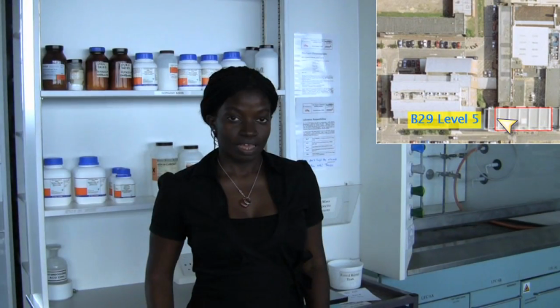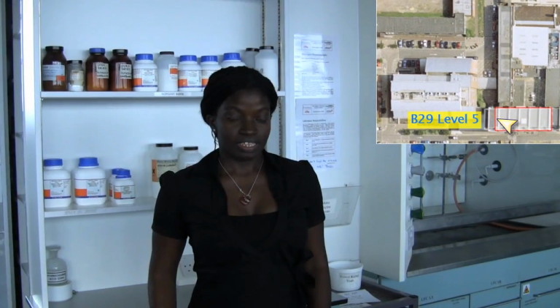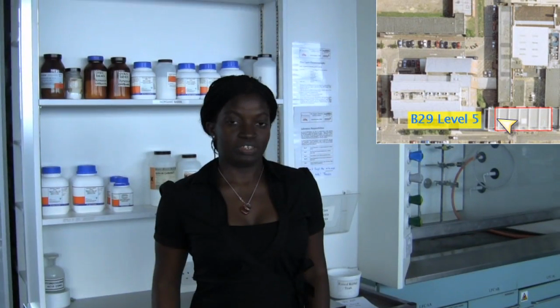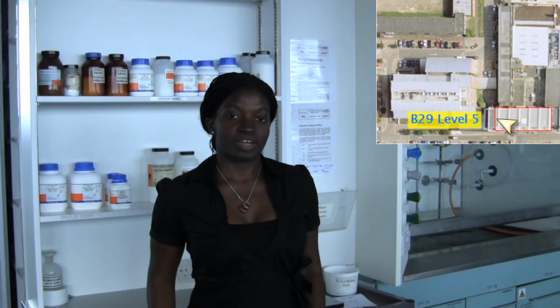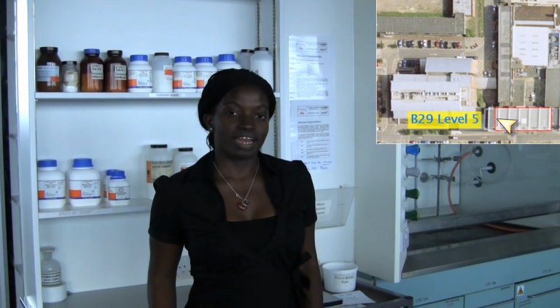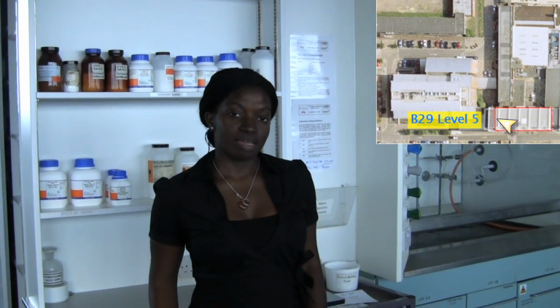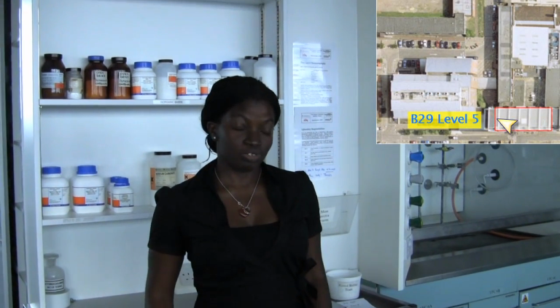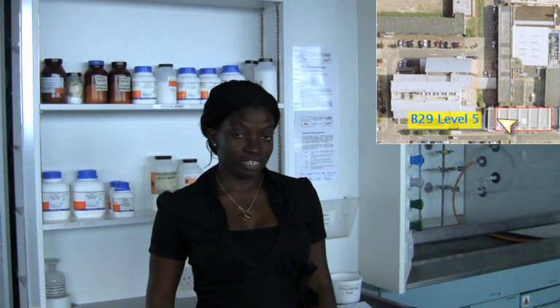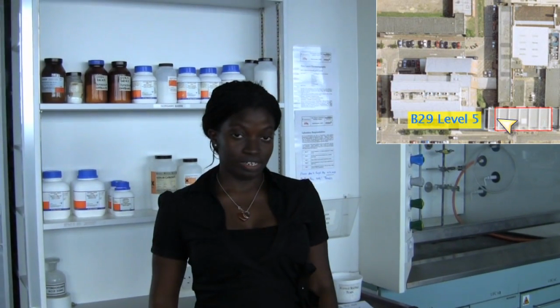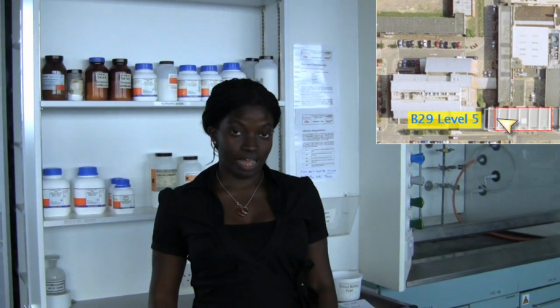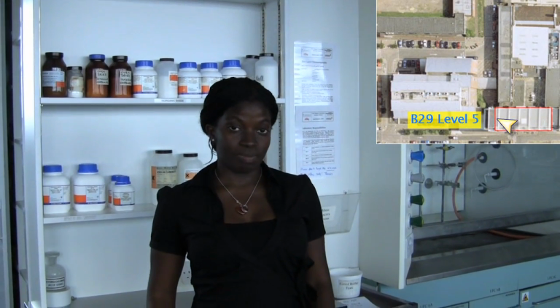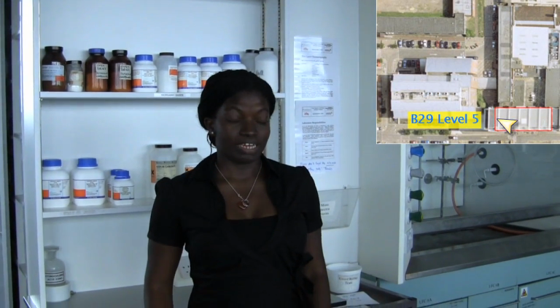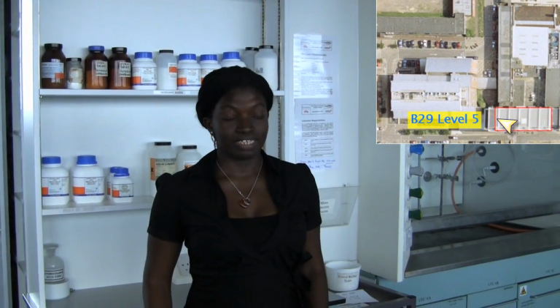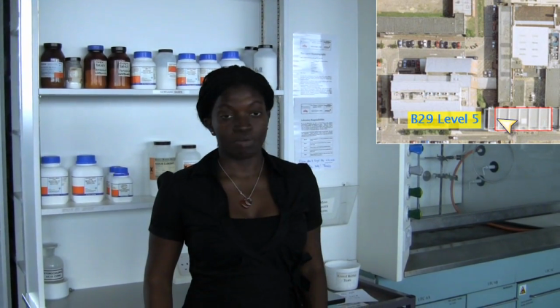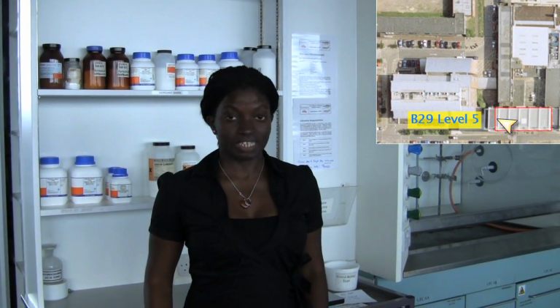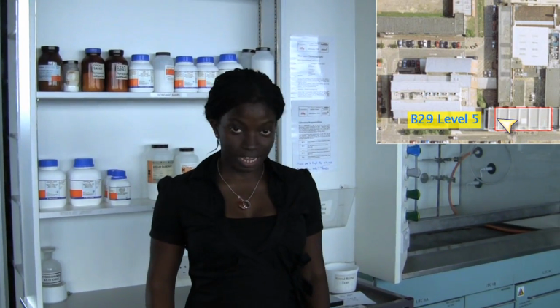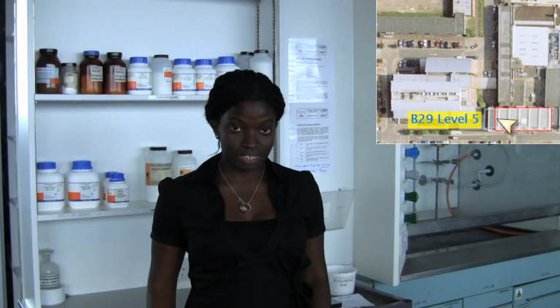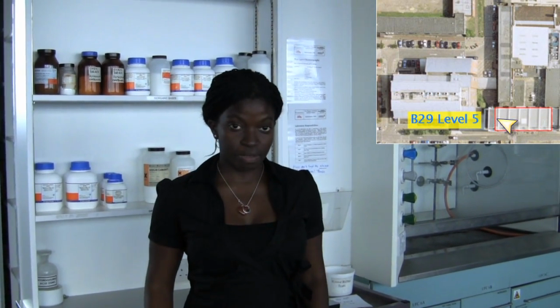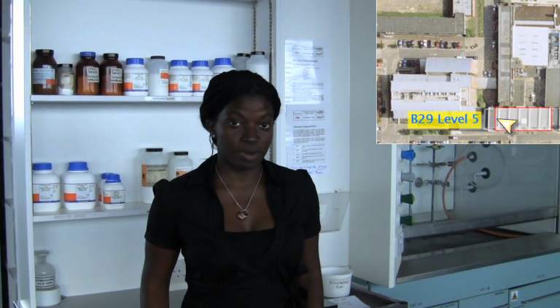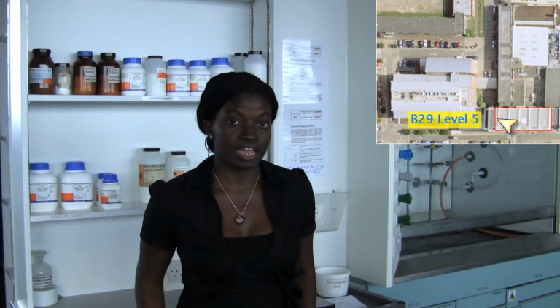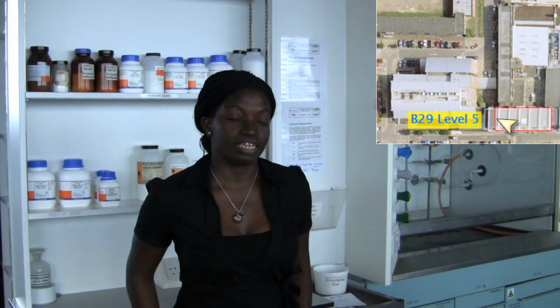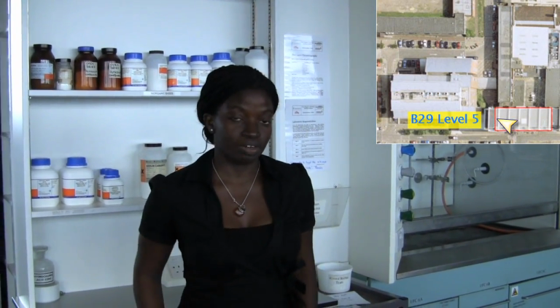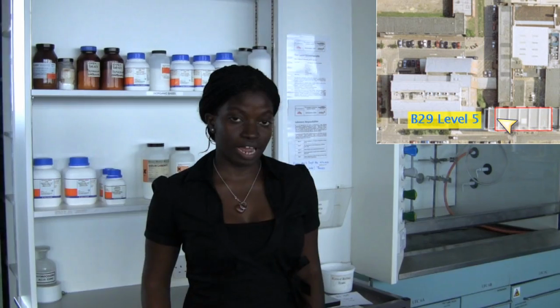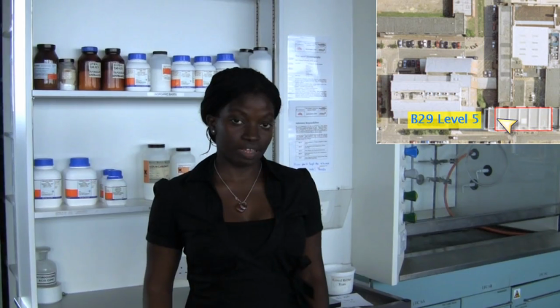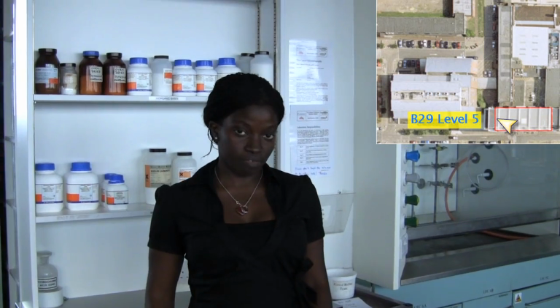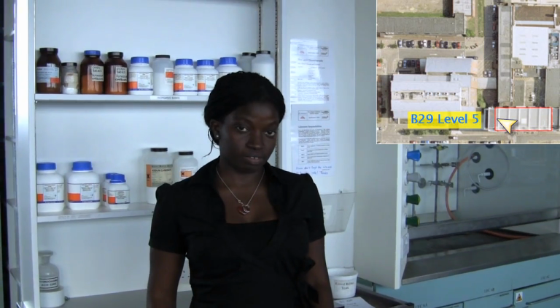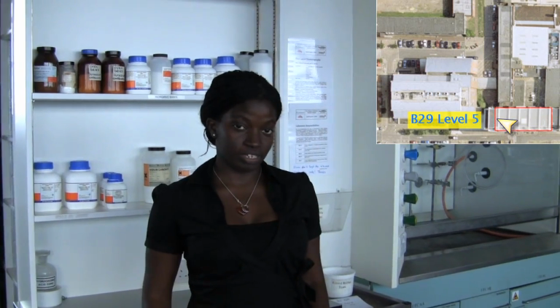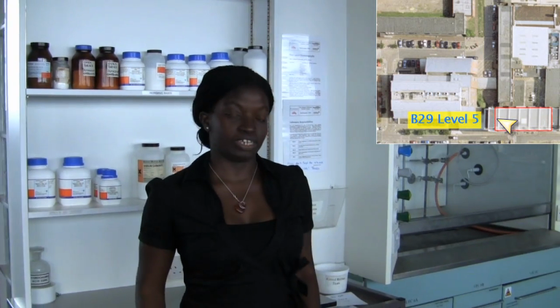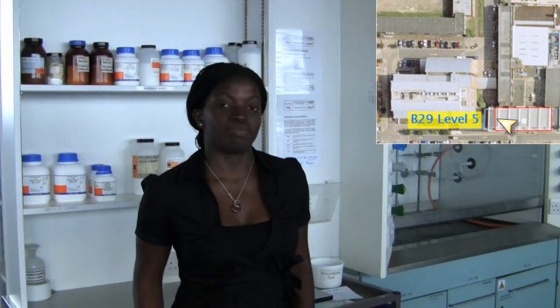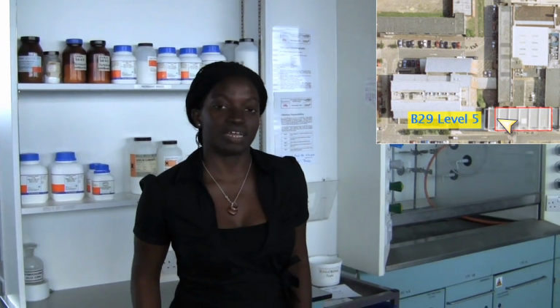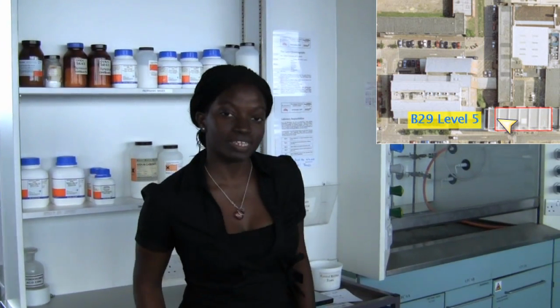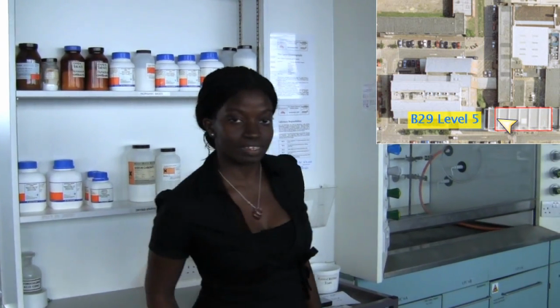This is the organic chemistry teaching lab and it's set up exactly the same way as the inorganic and physical teaching labs downstairs.